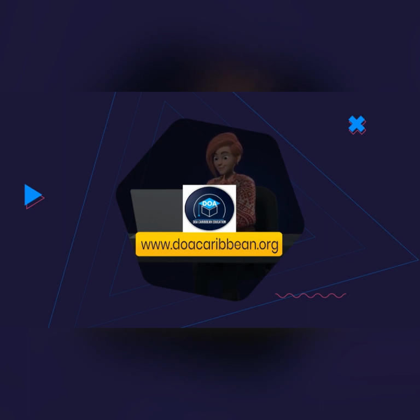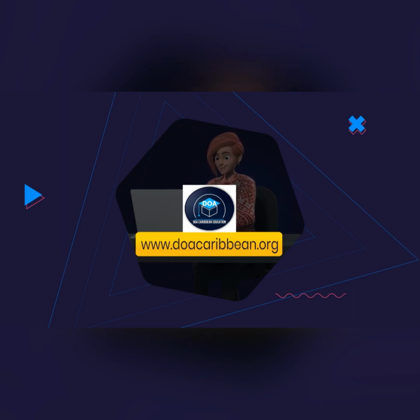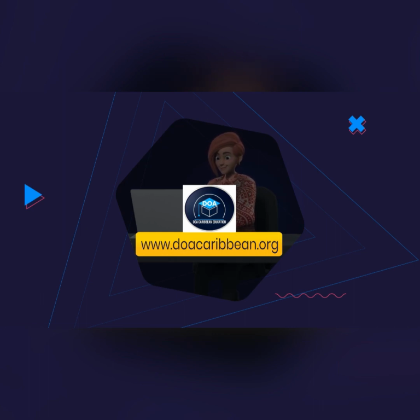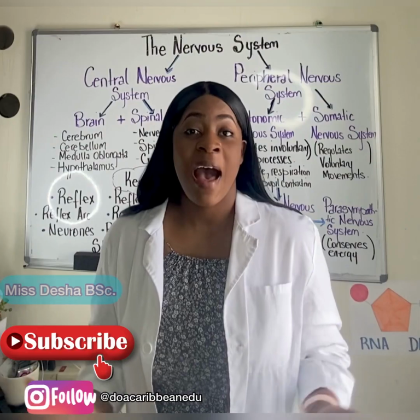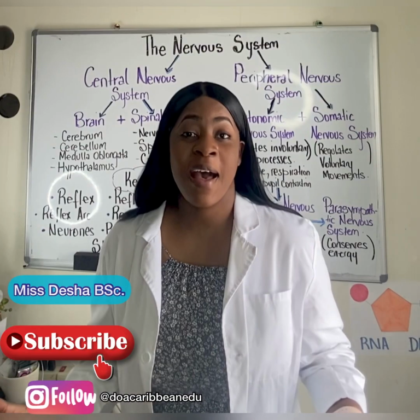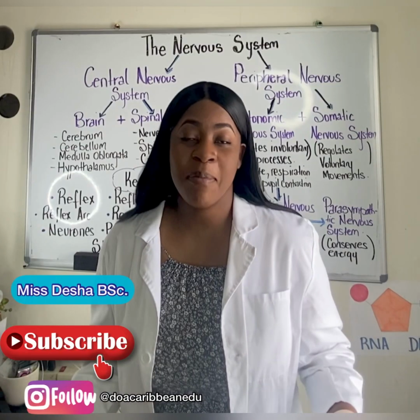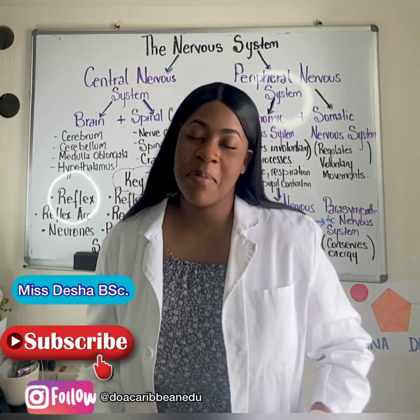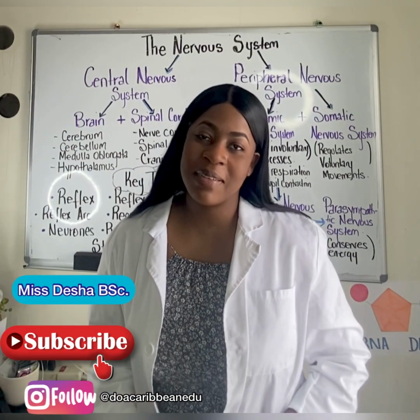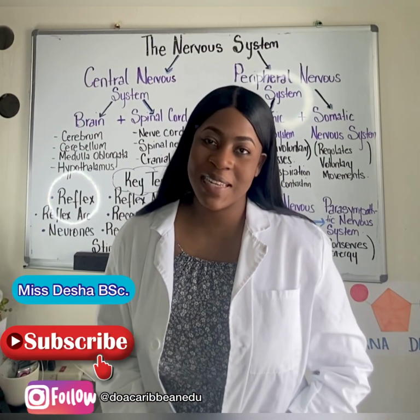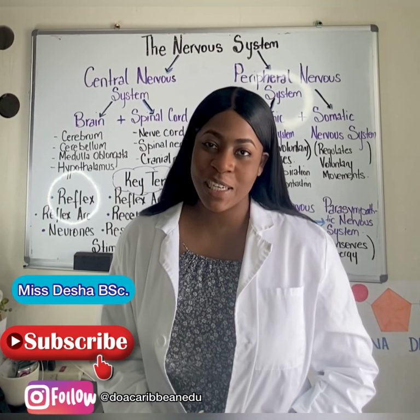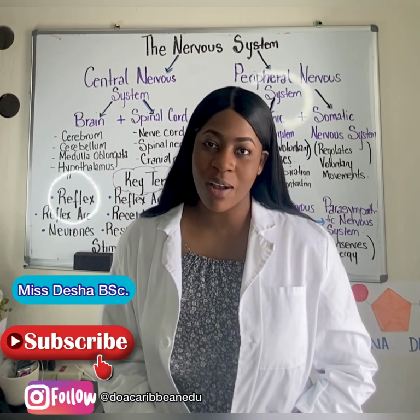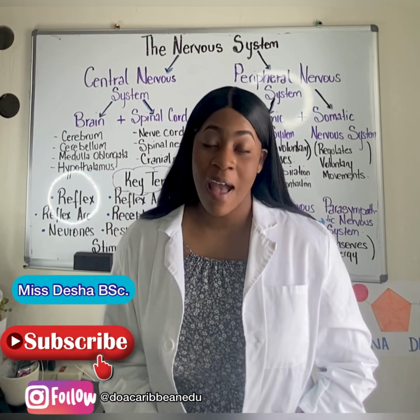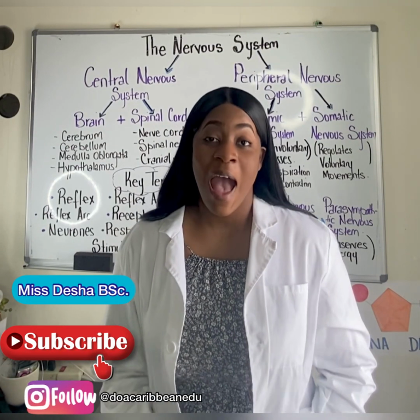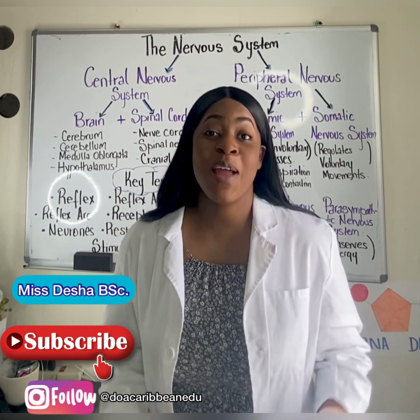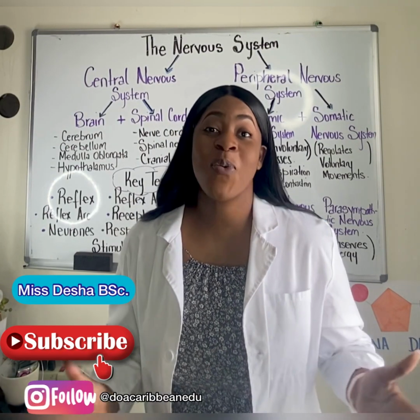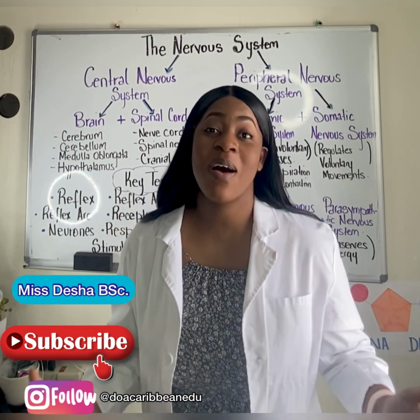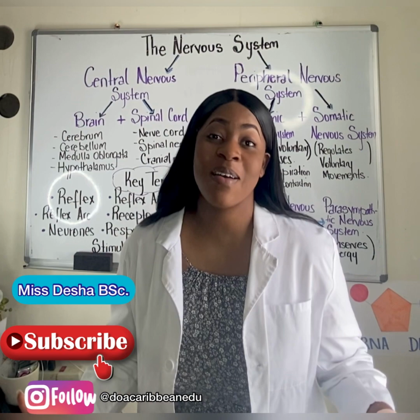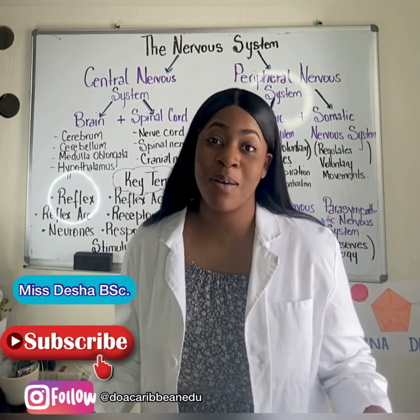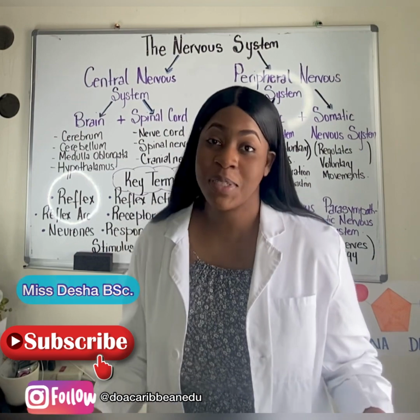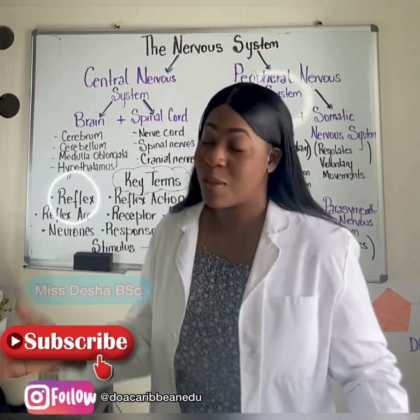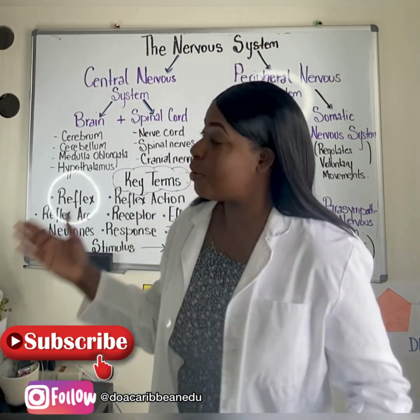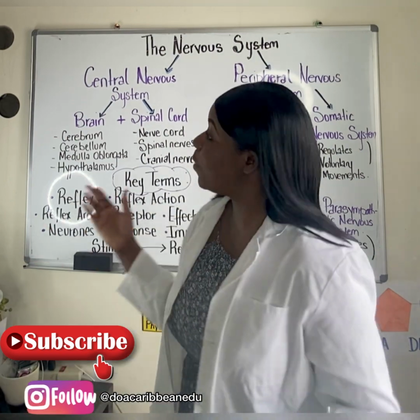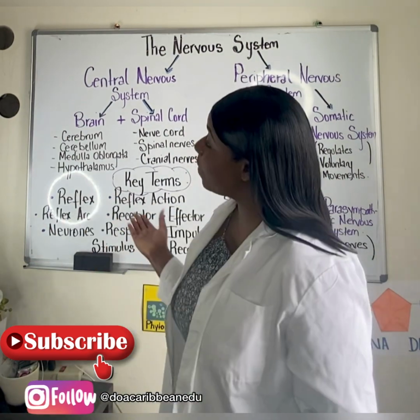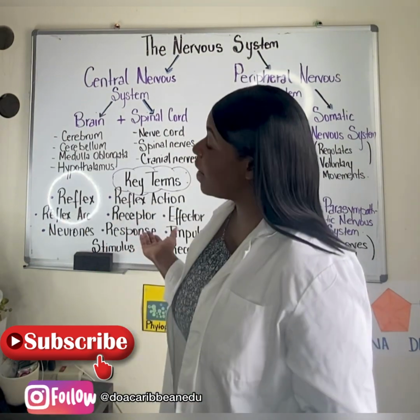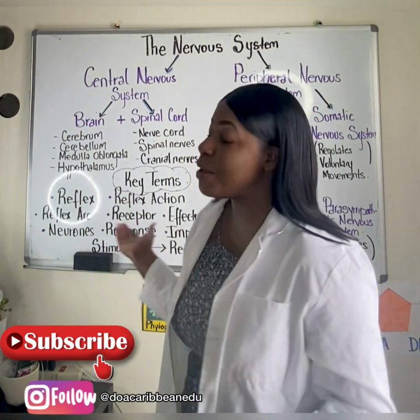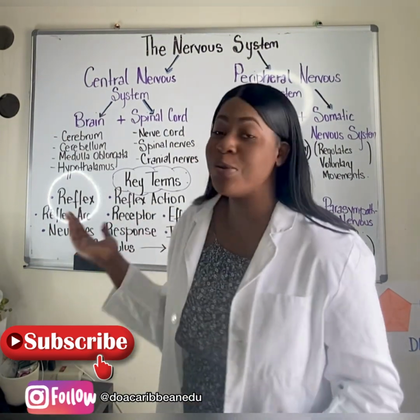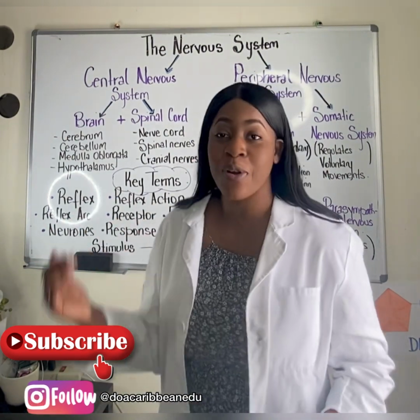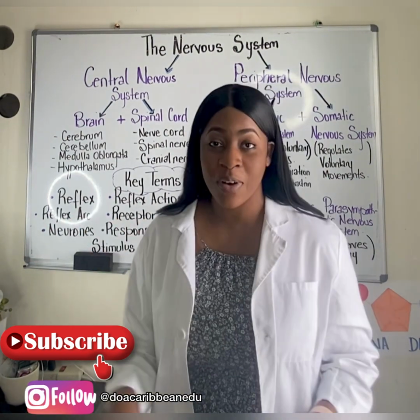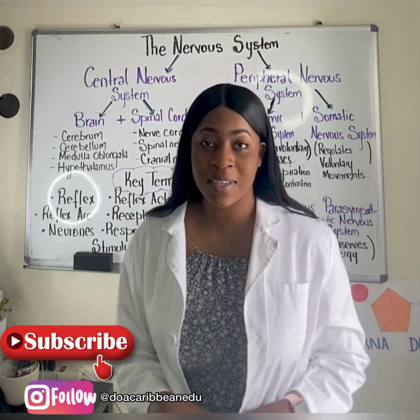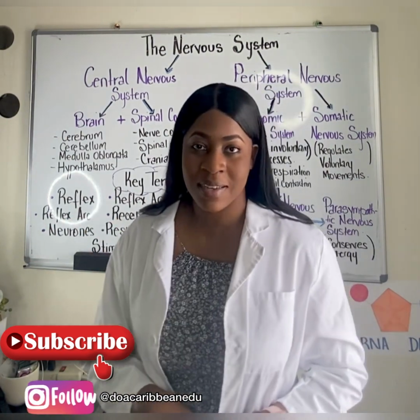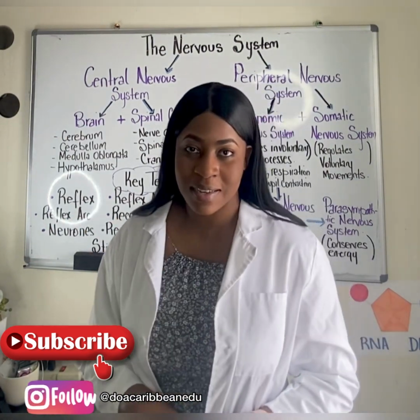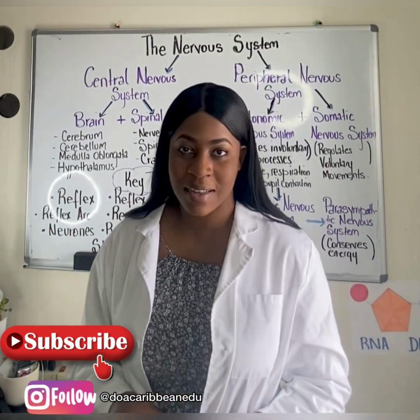I'm Ms. Disha and welcome to the Human Nervous System.